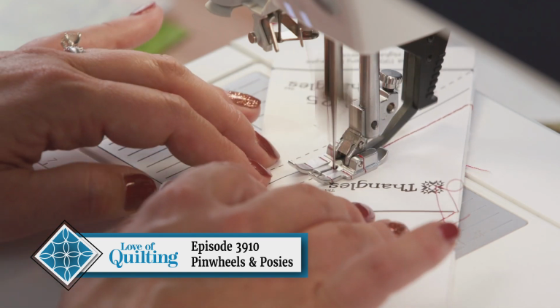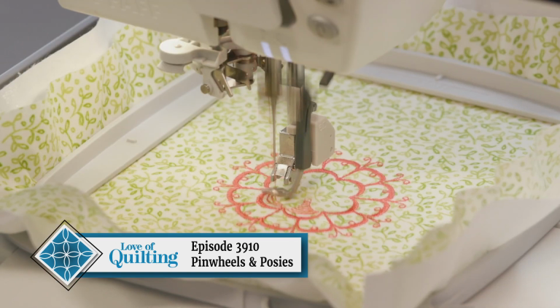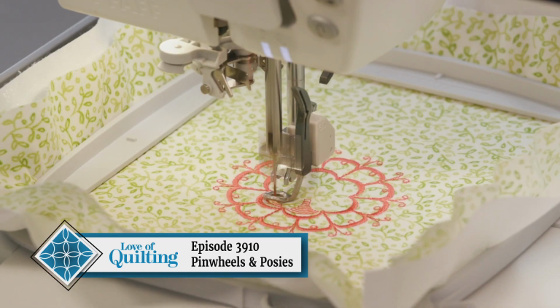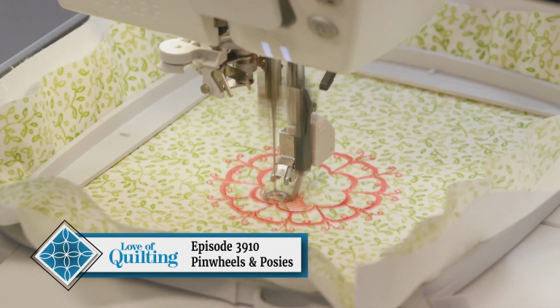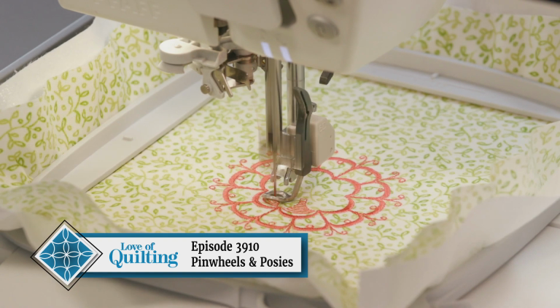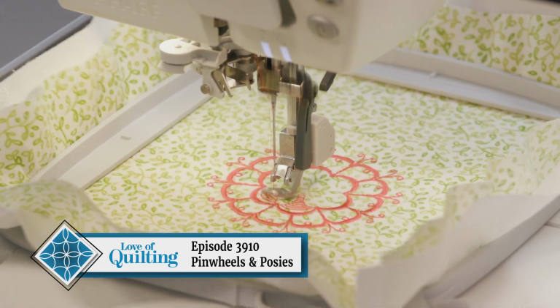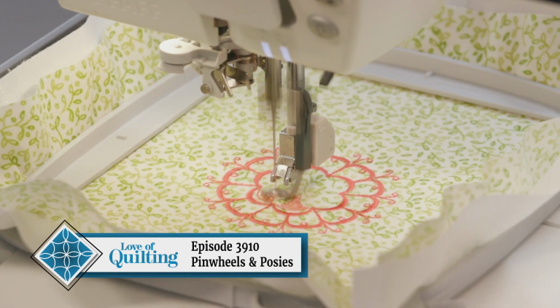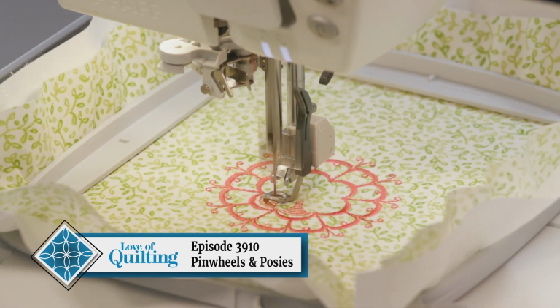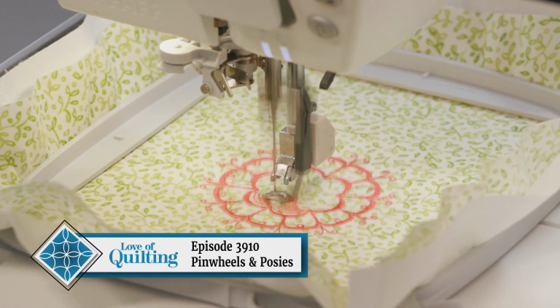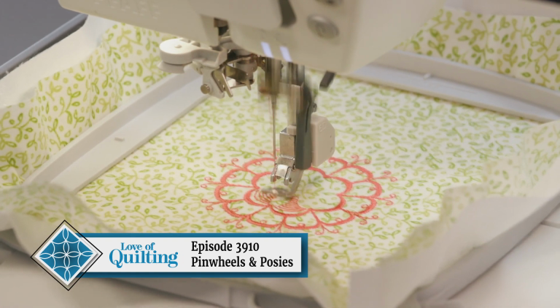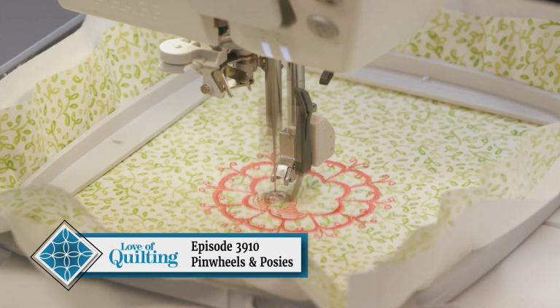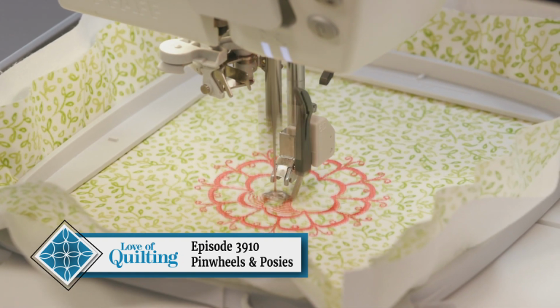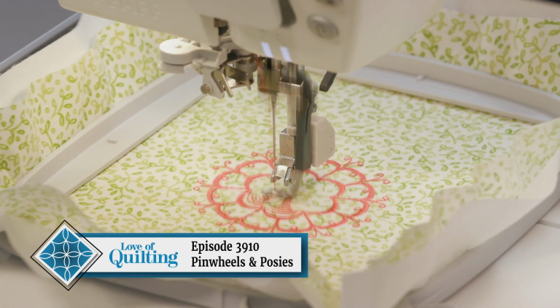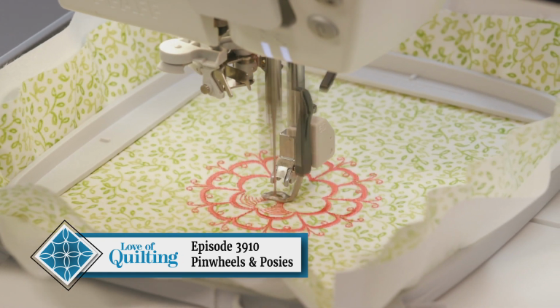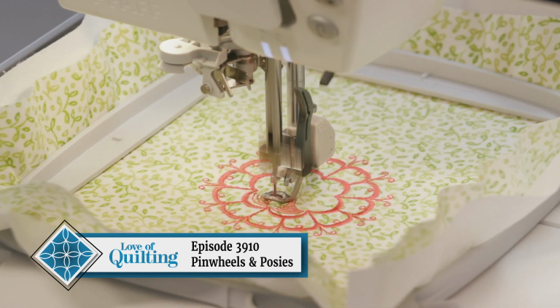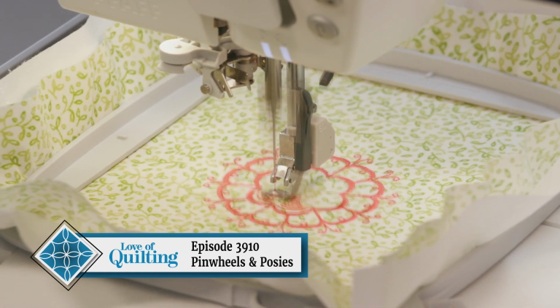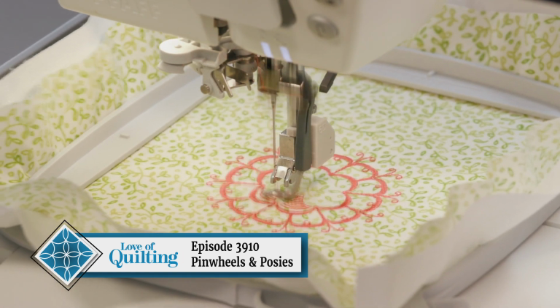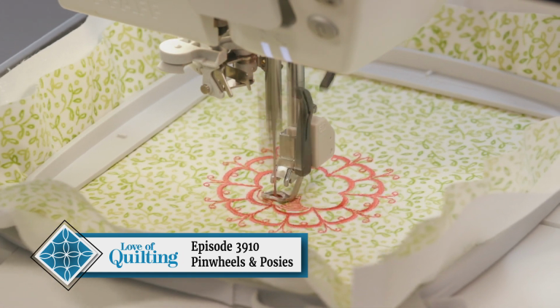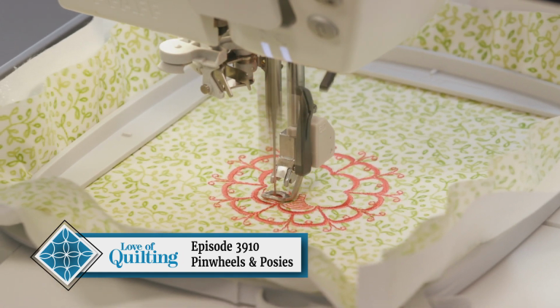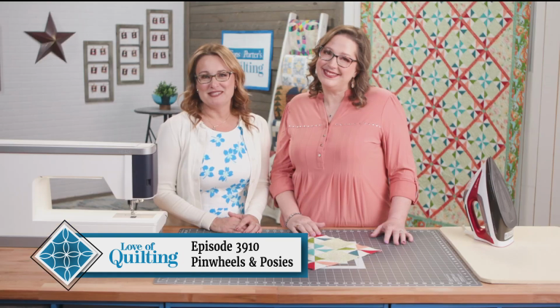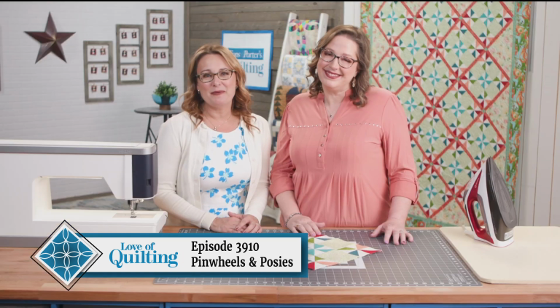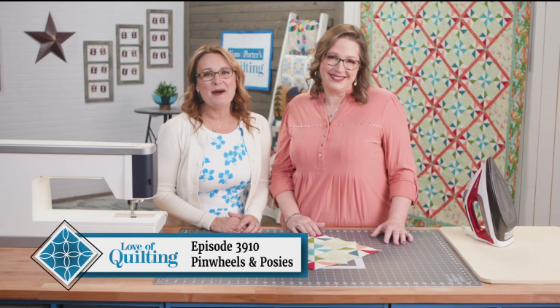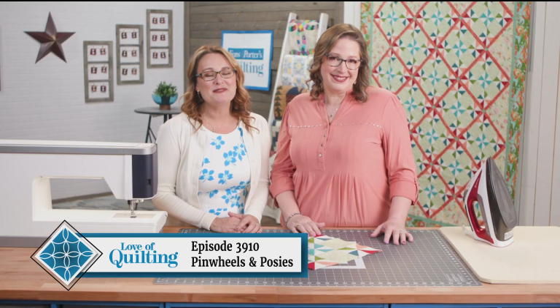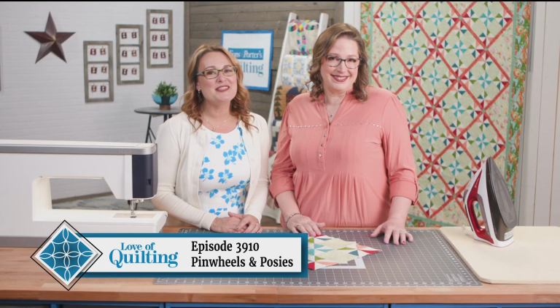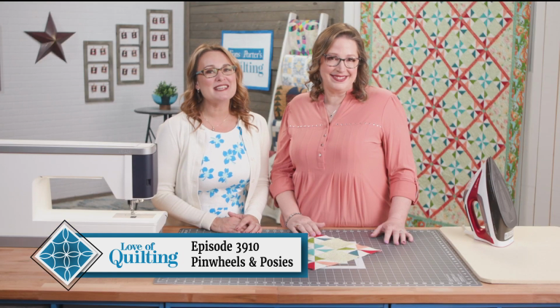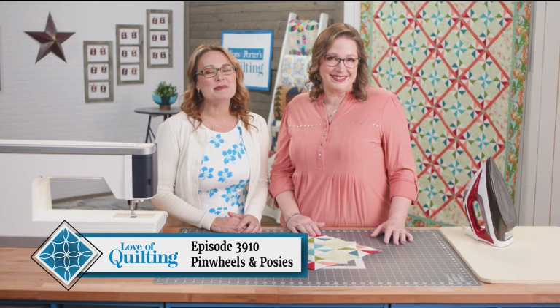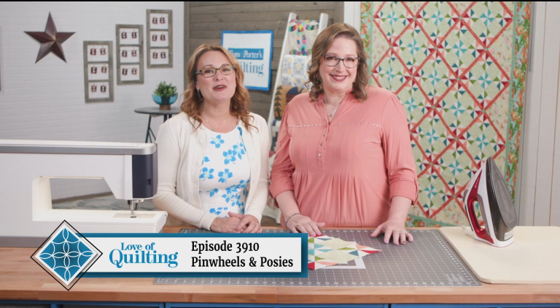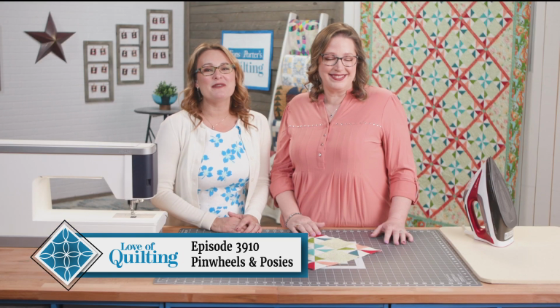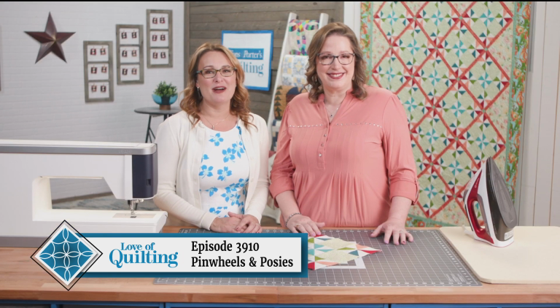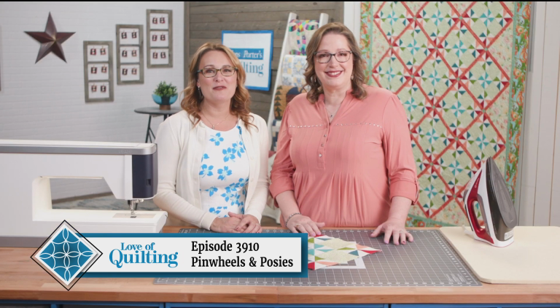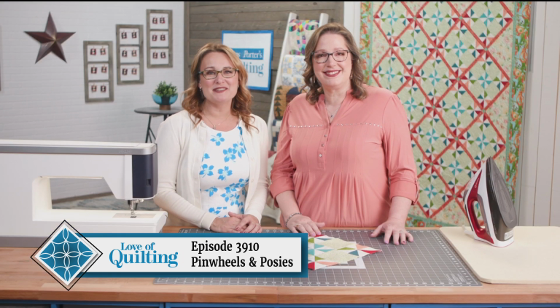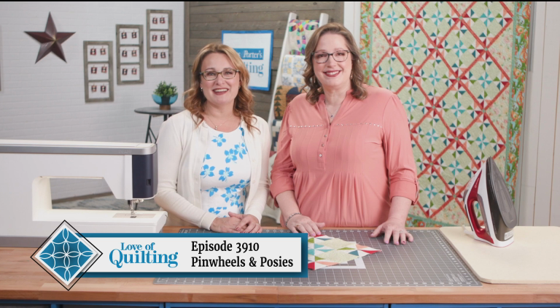And we'll add a special touch to the quilt during the Make It Mine segment. So stick around for this episode of Love of Quilting.